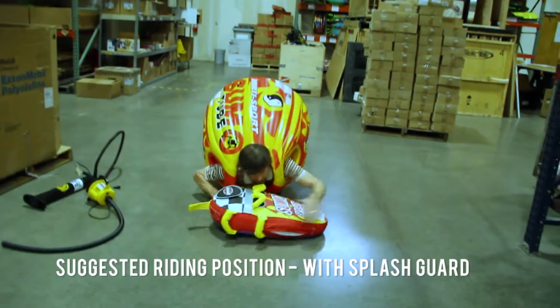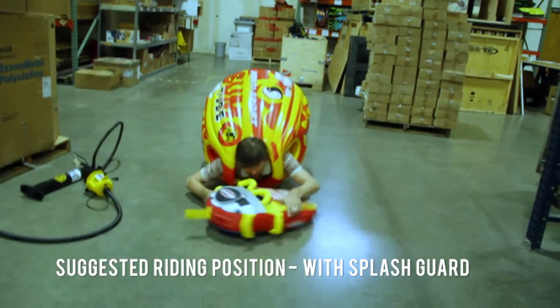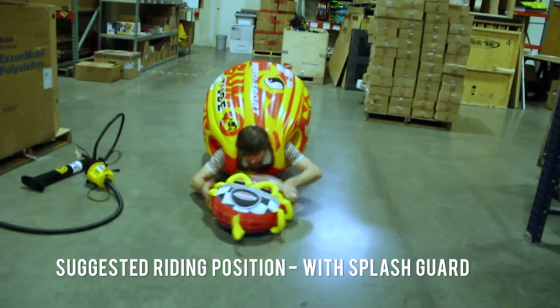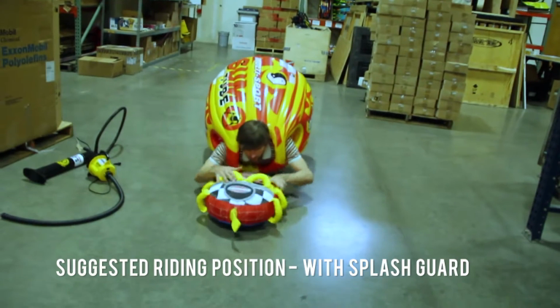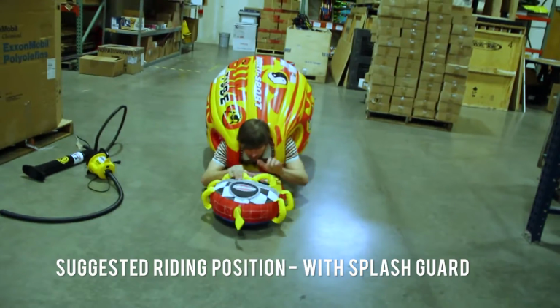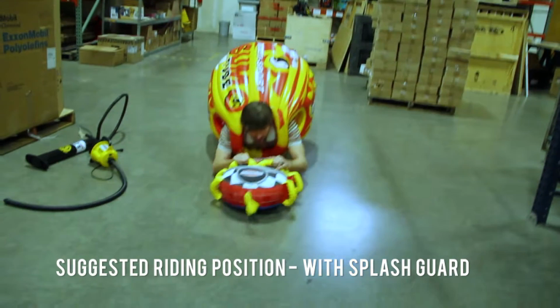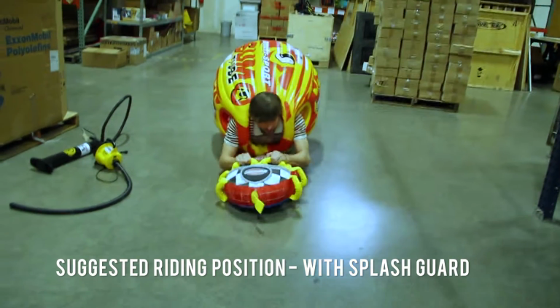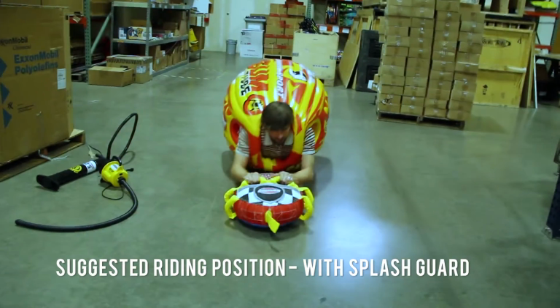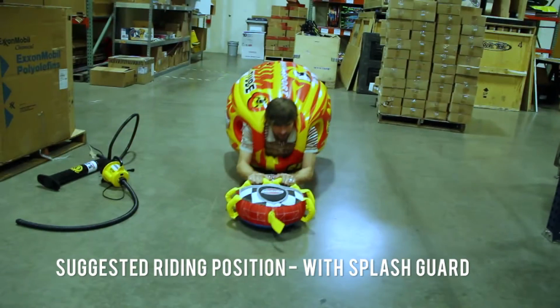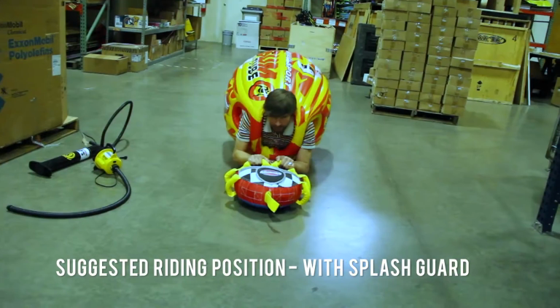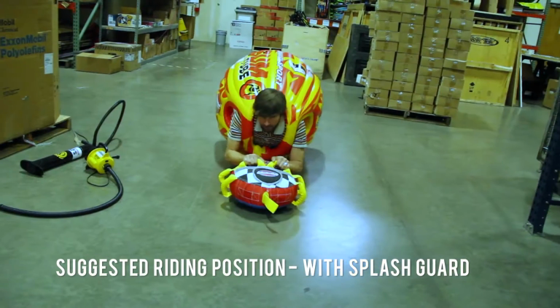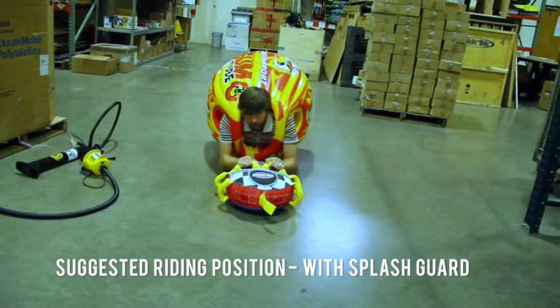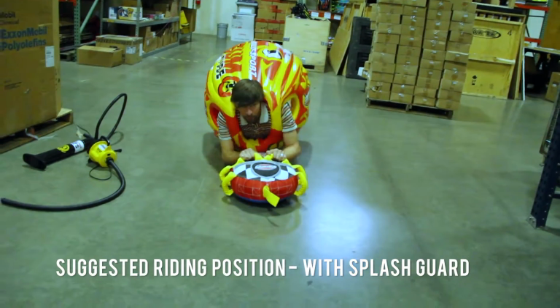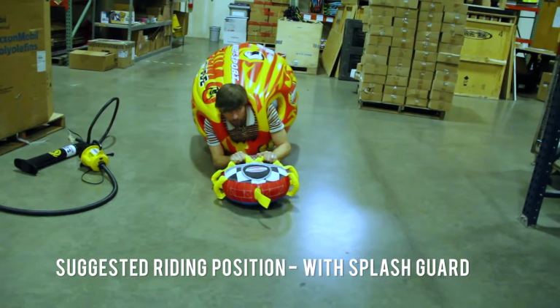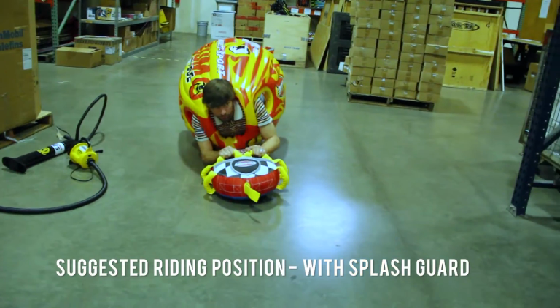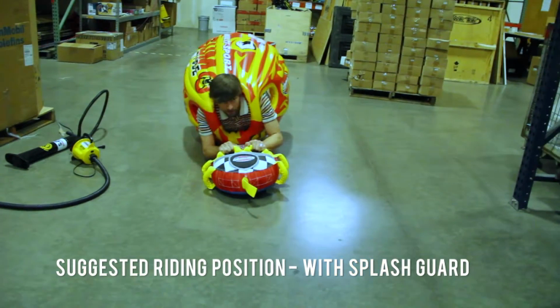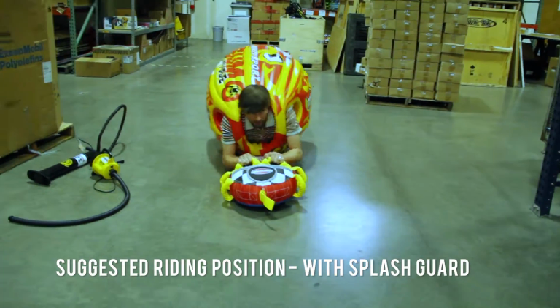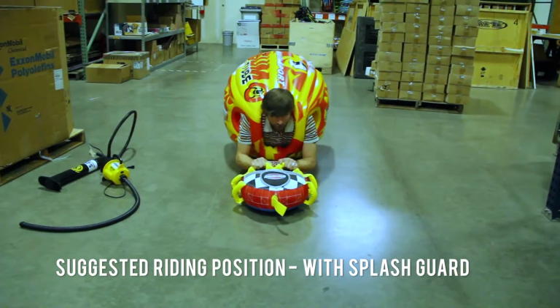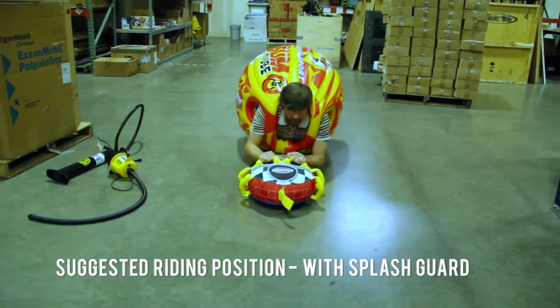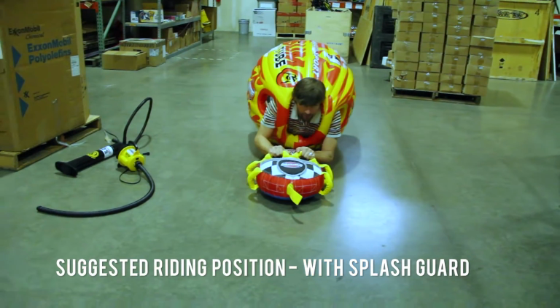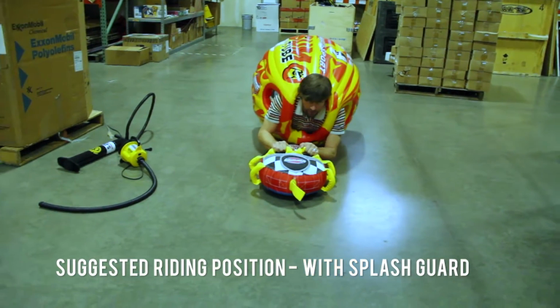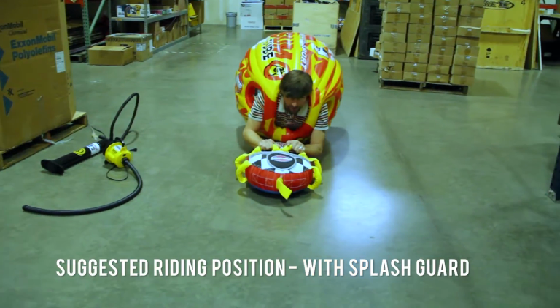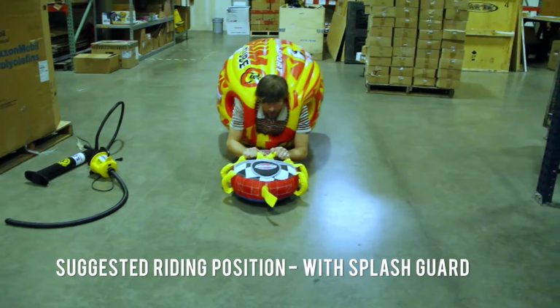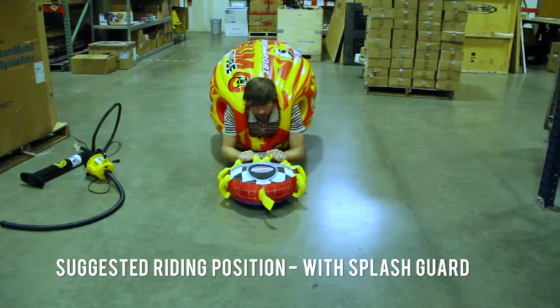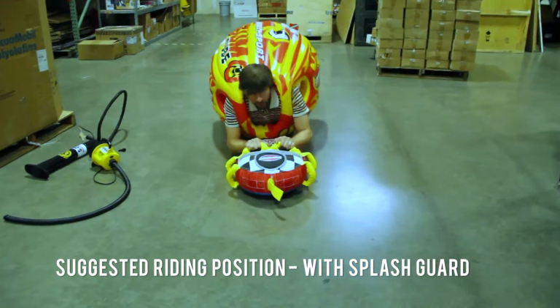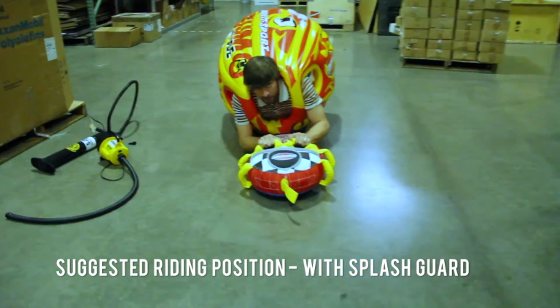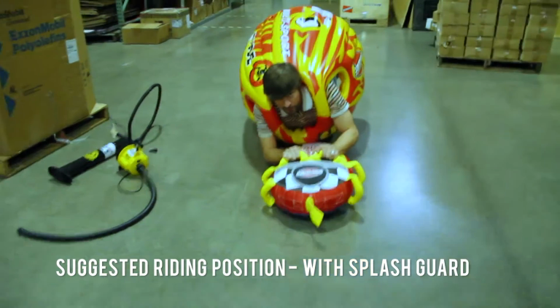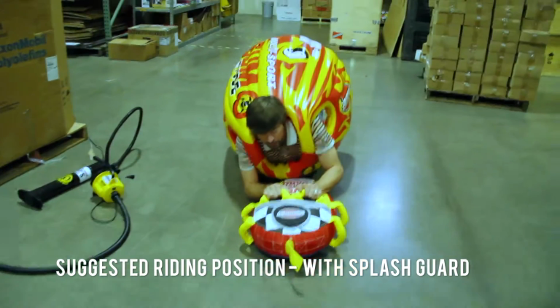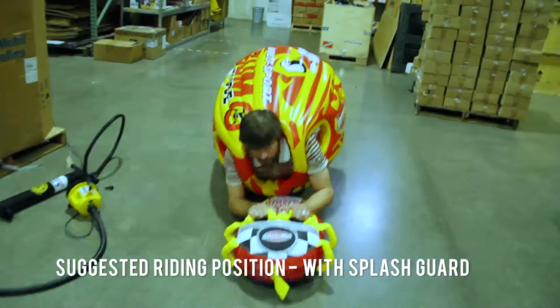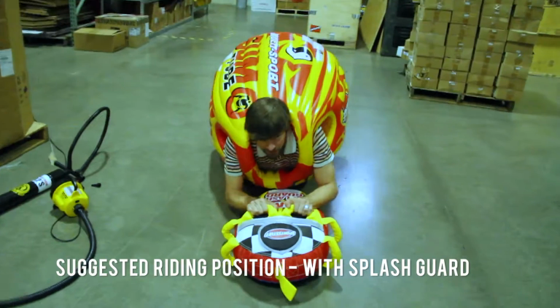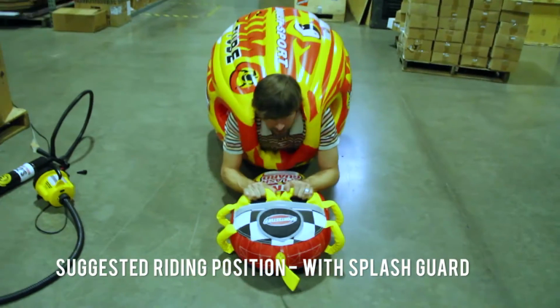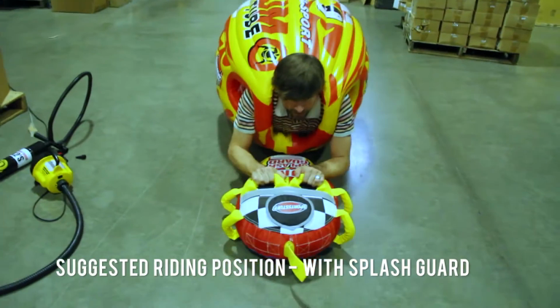Greg thinks you could probably try to surf like this — you know what I mean?